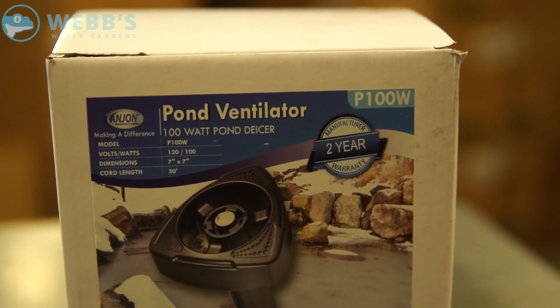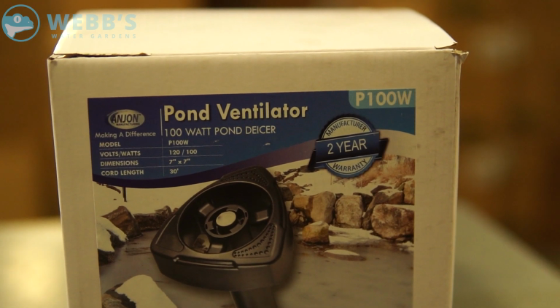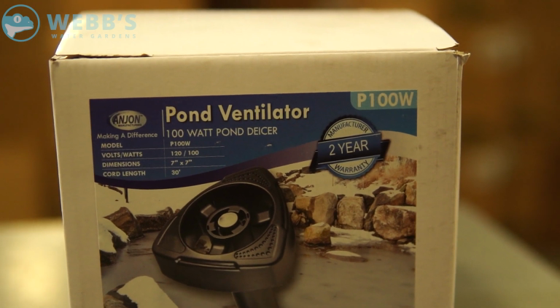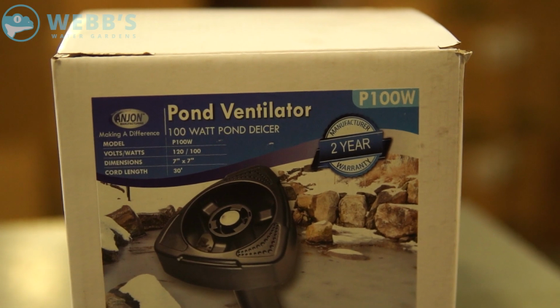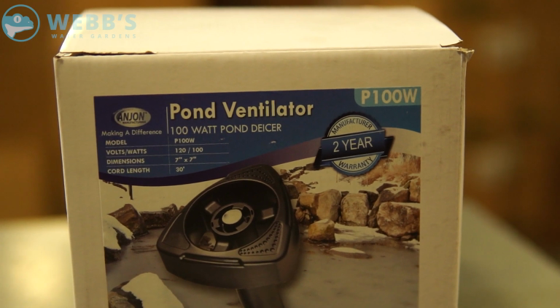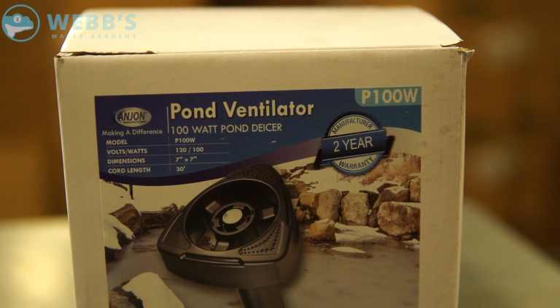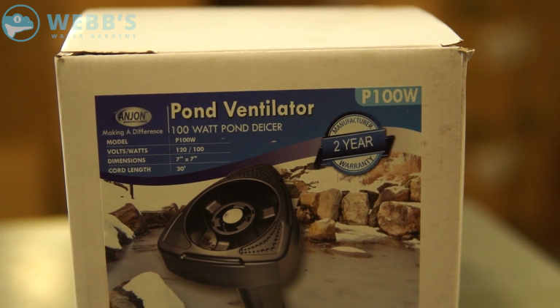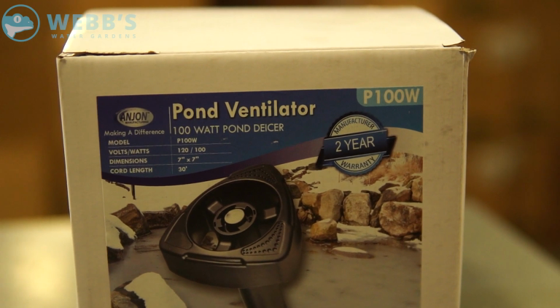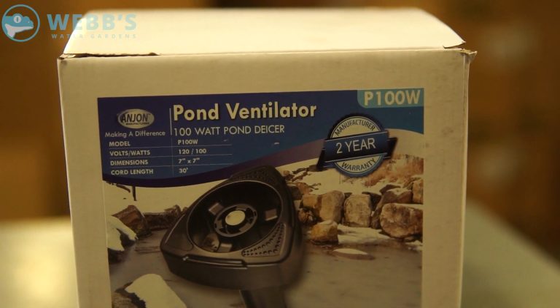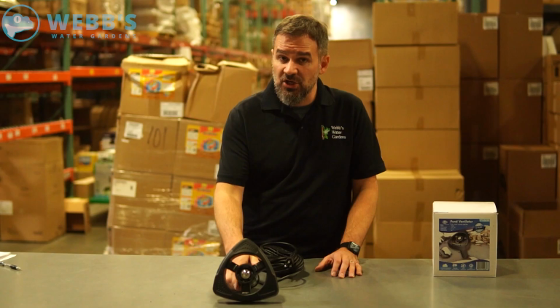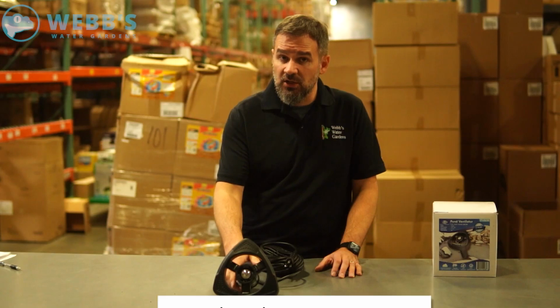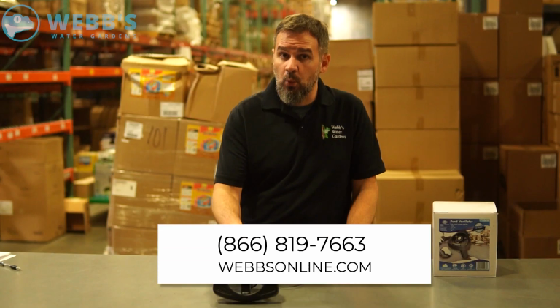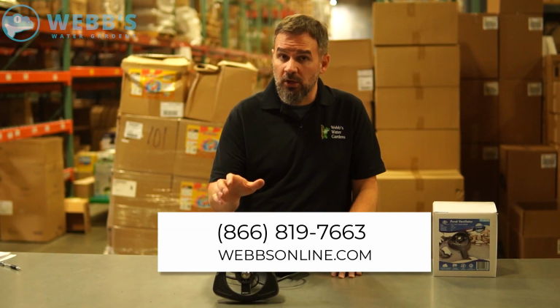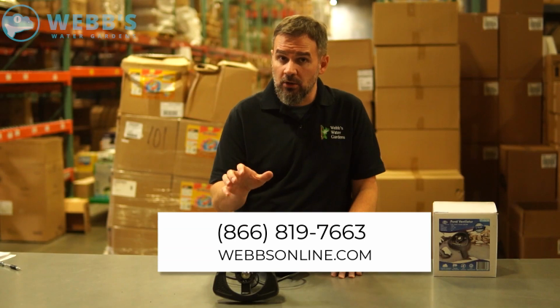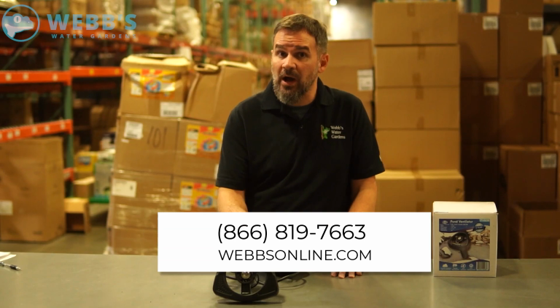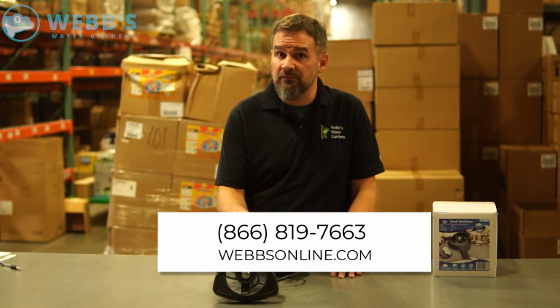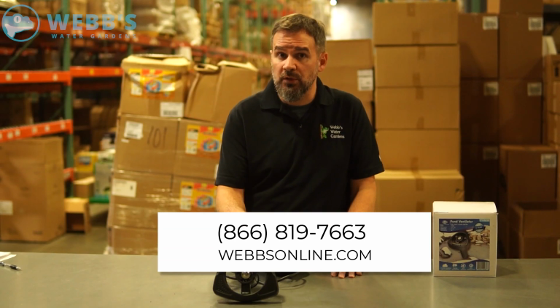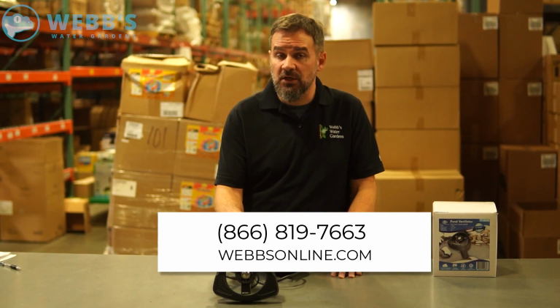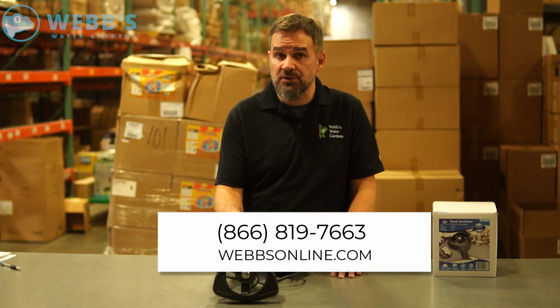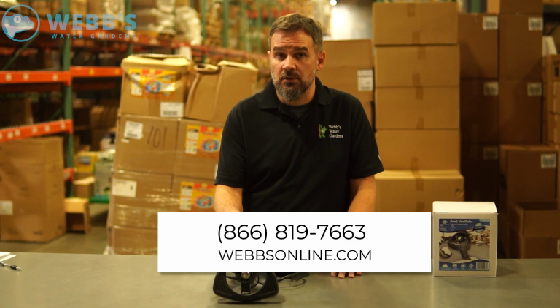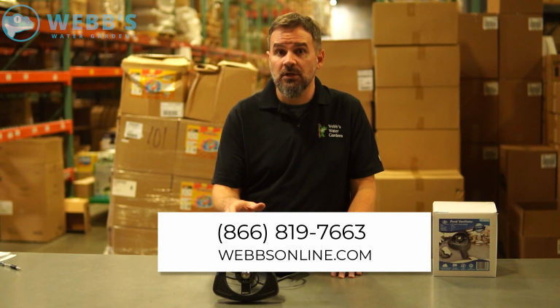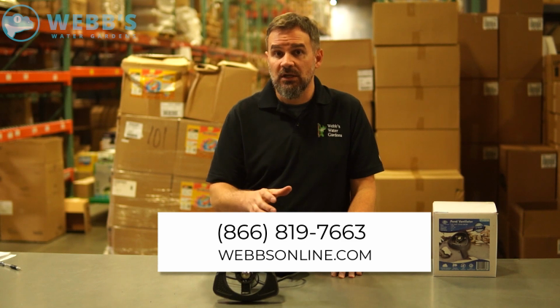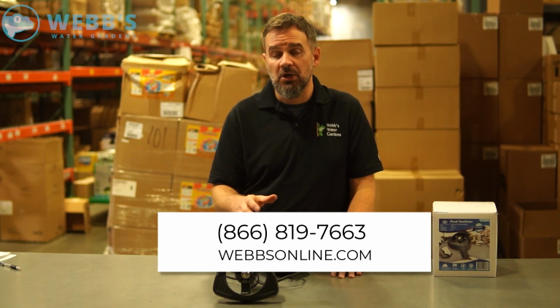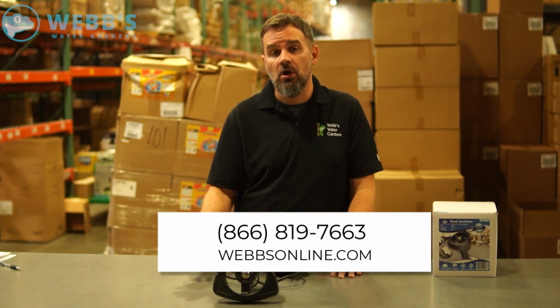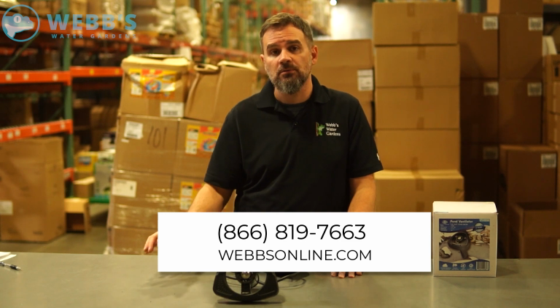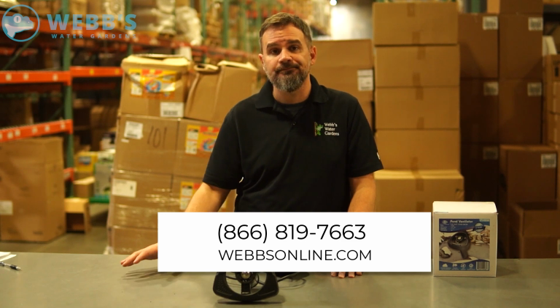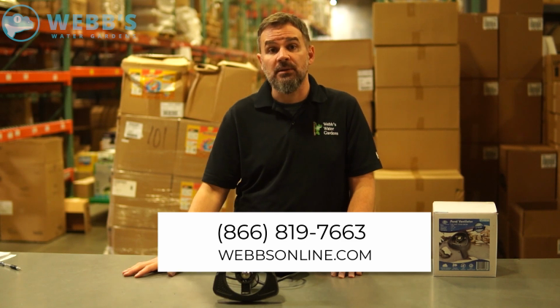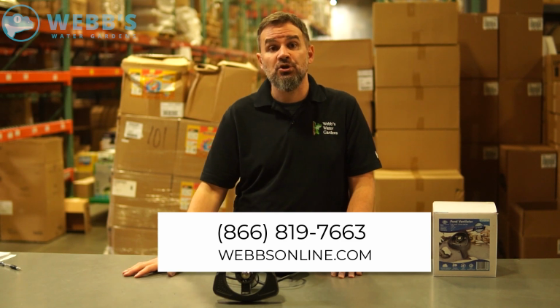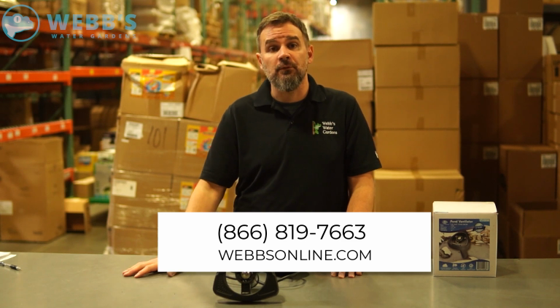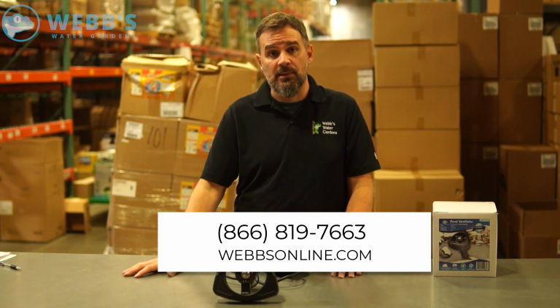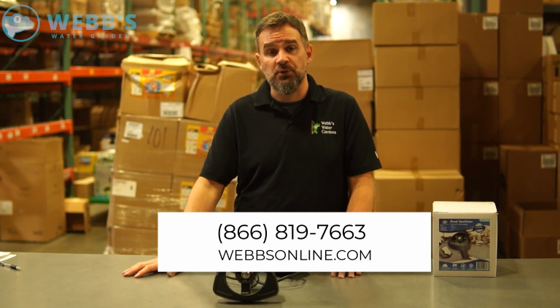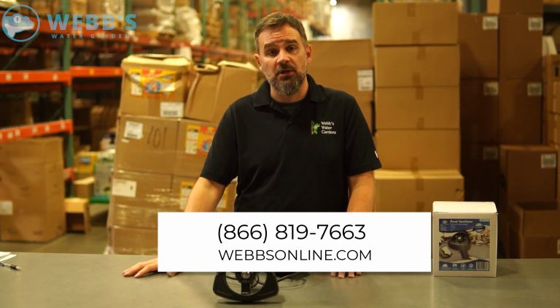So any other questions on the Anjon 100 Watt Floating Deicer, give me a call. My name's Joe from WebZone.